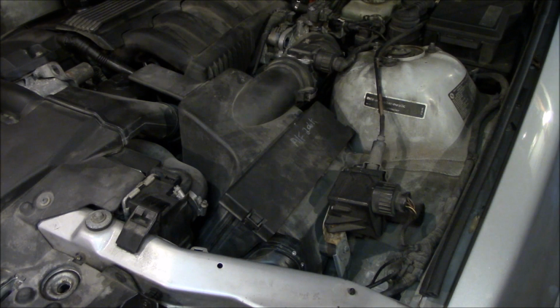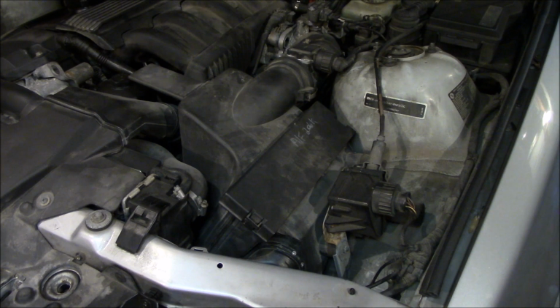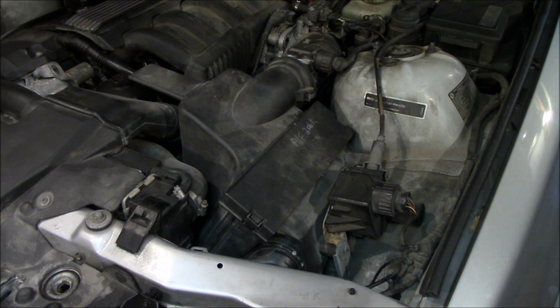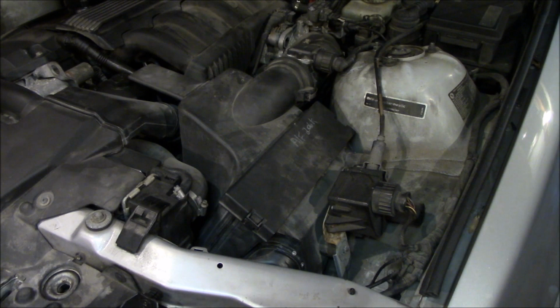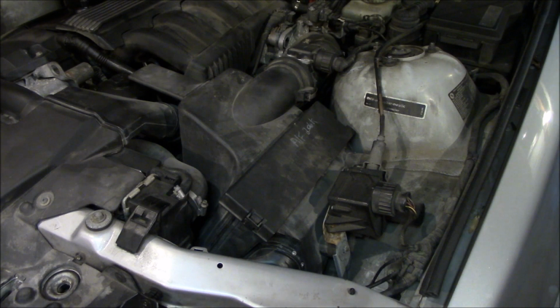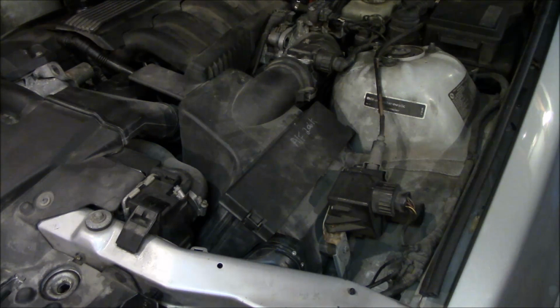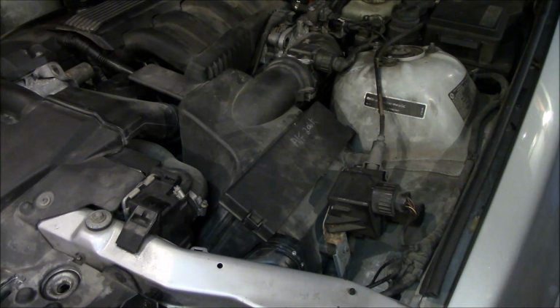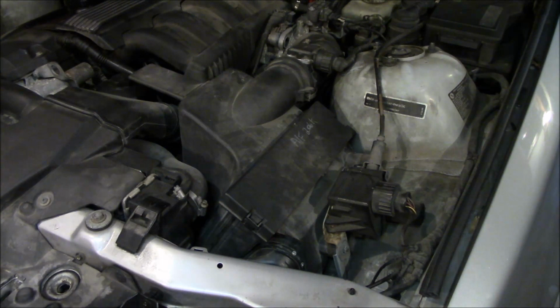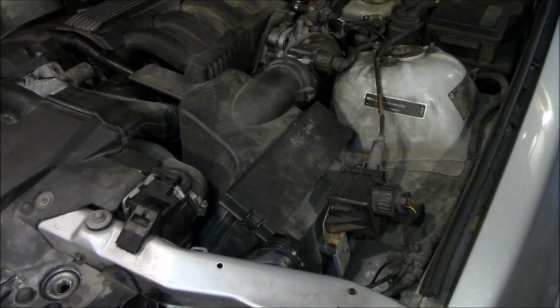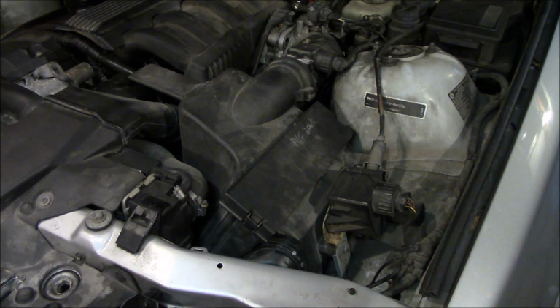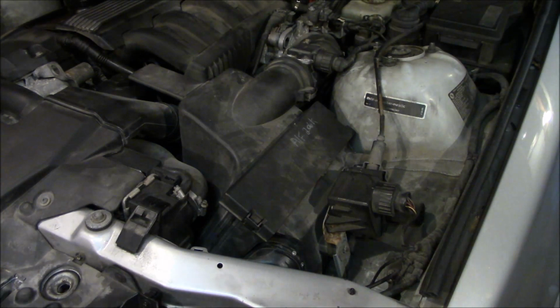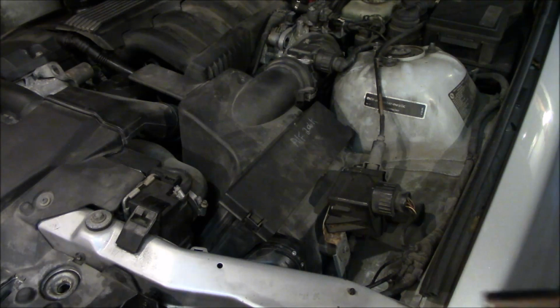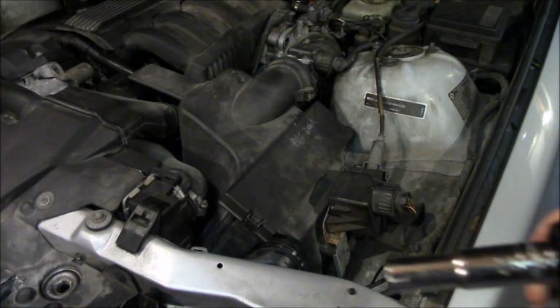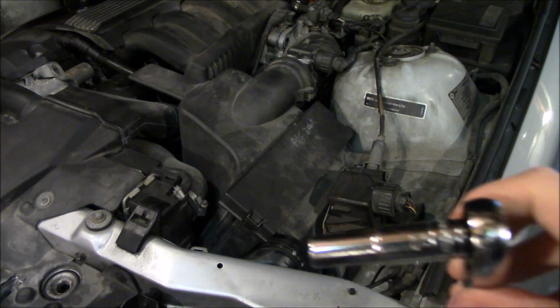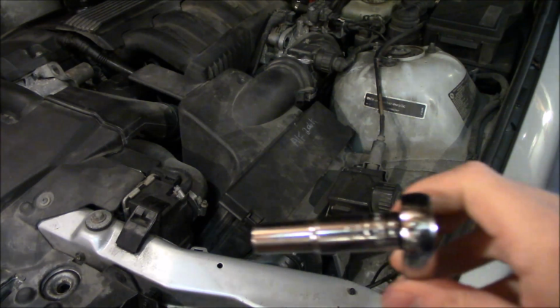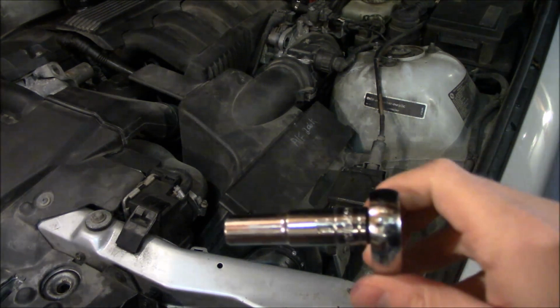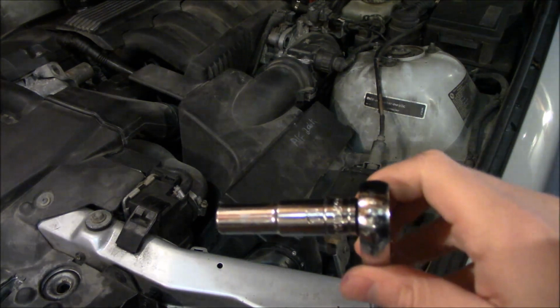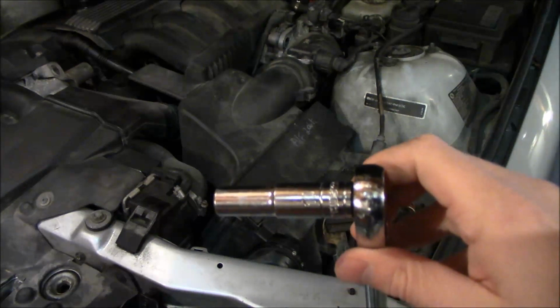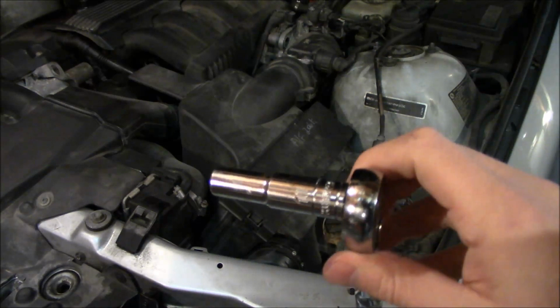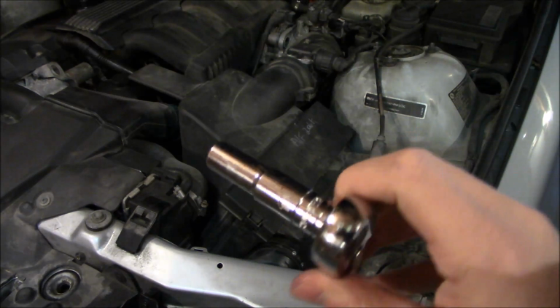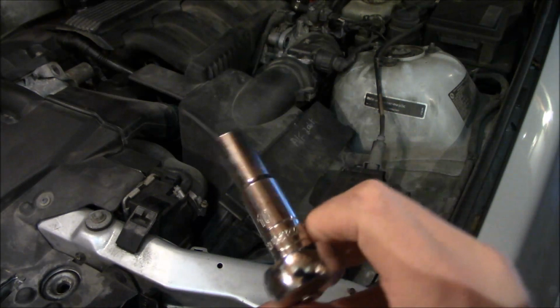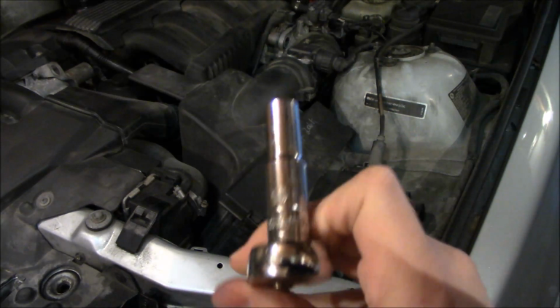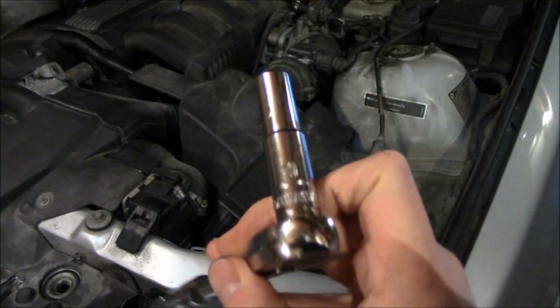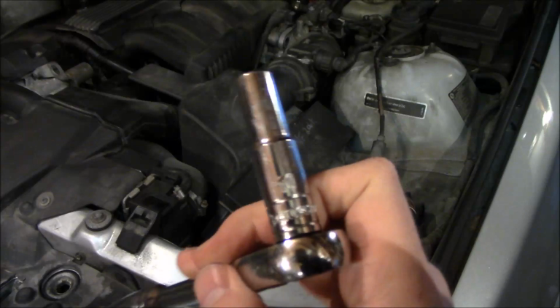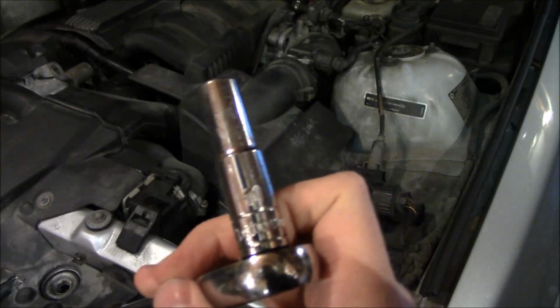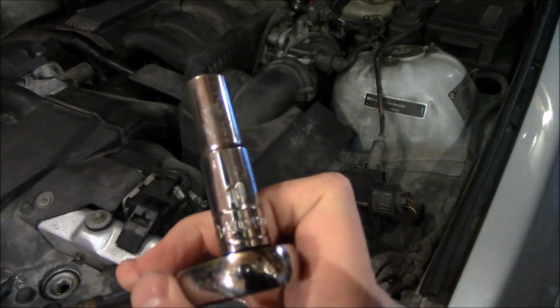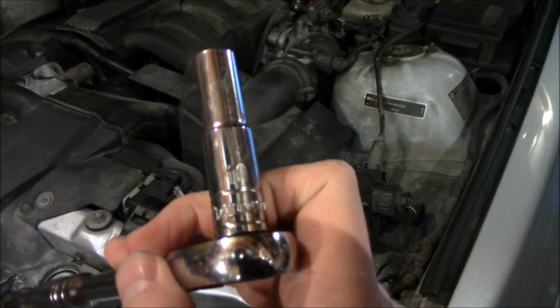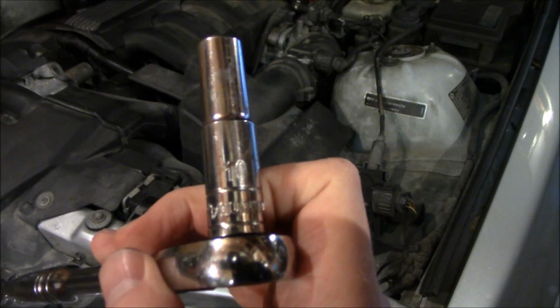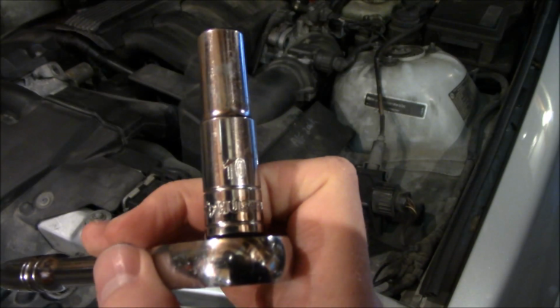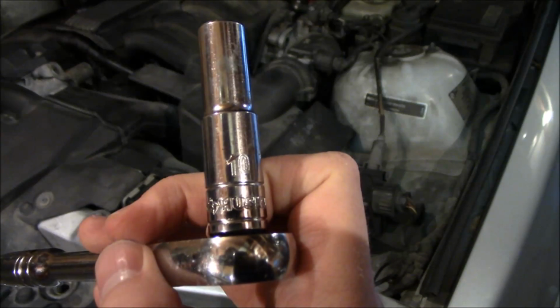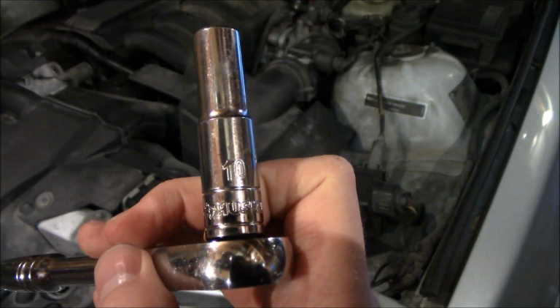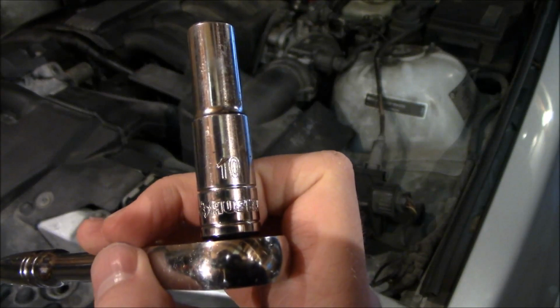Hello everybody. Today we're going to be cleaning the throttle body on my 97 BMW 328 IS.